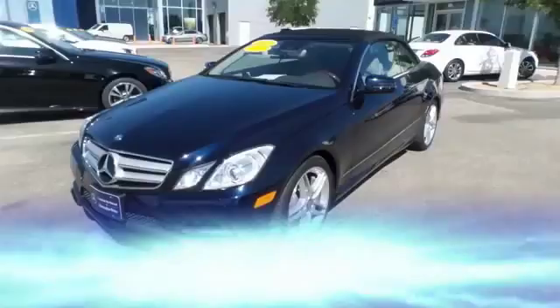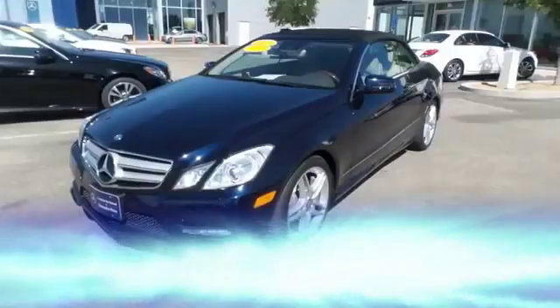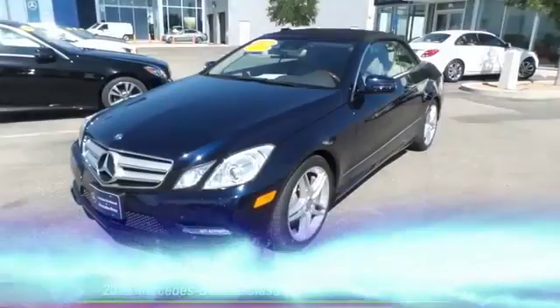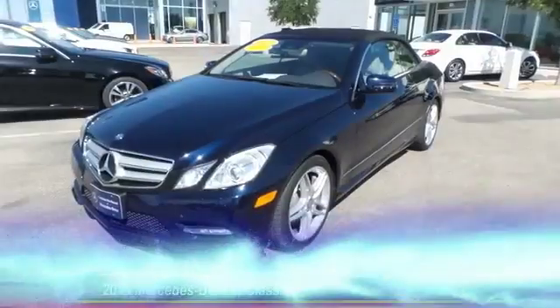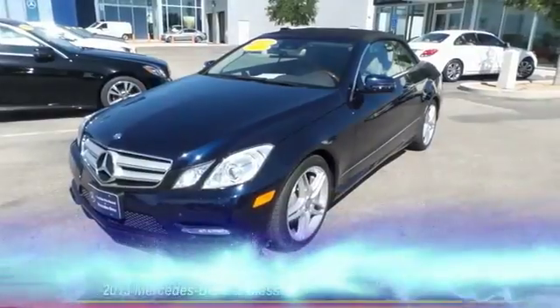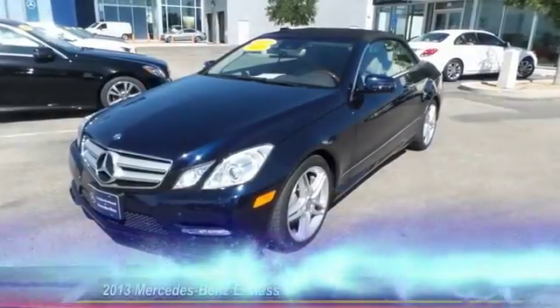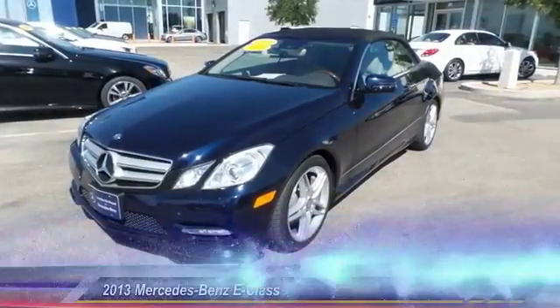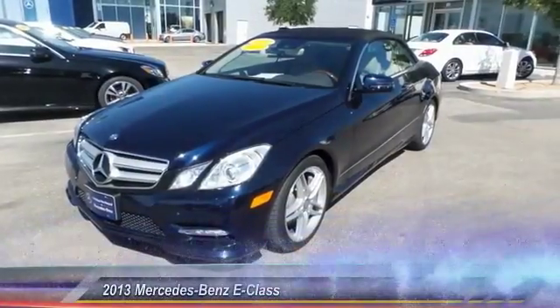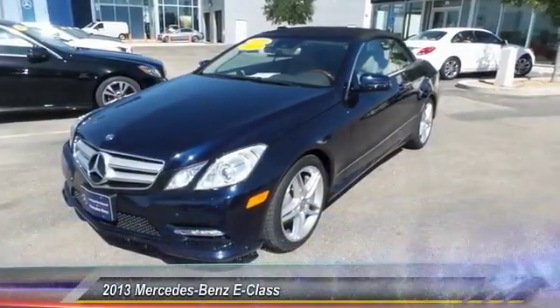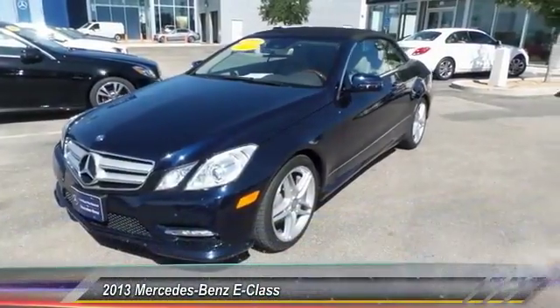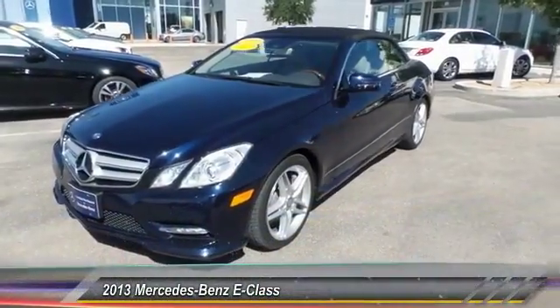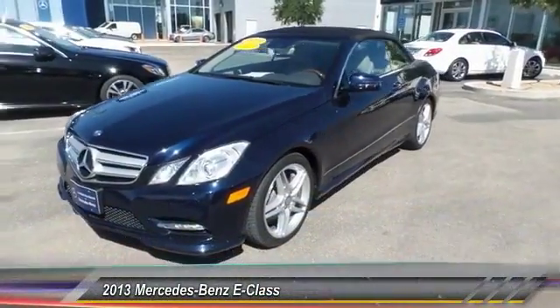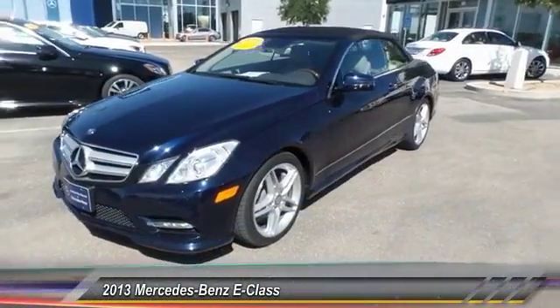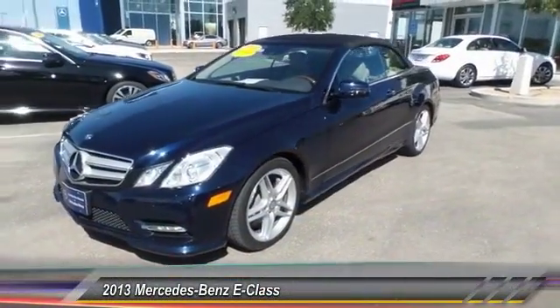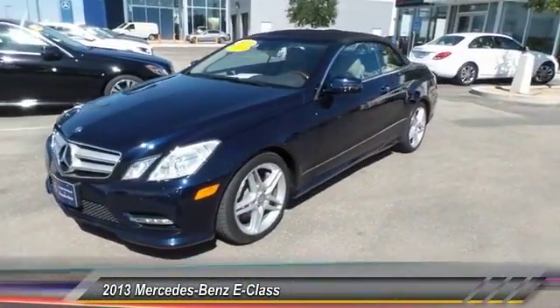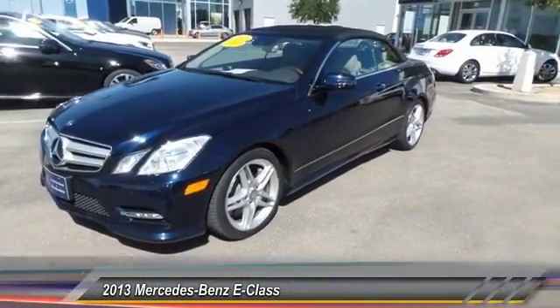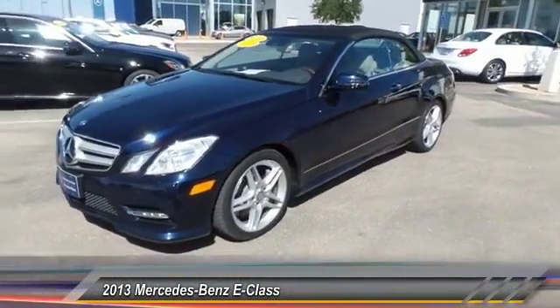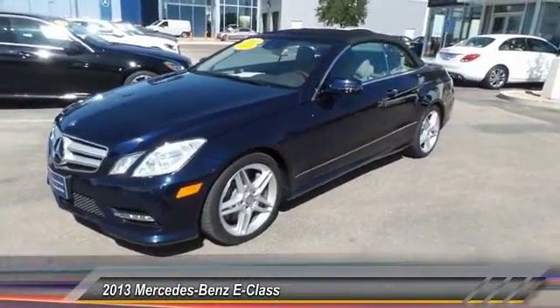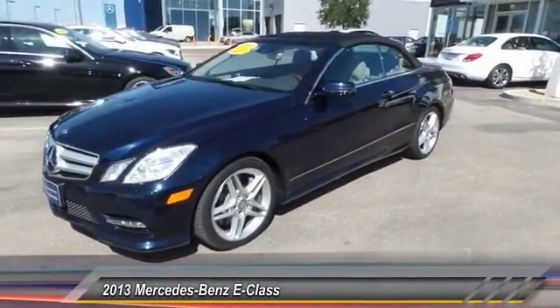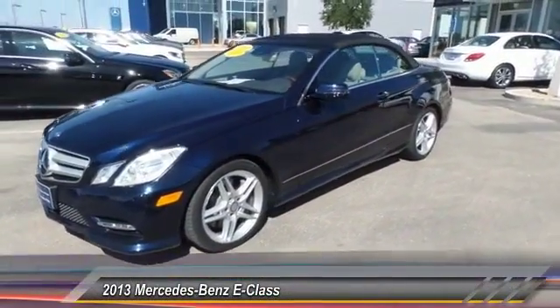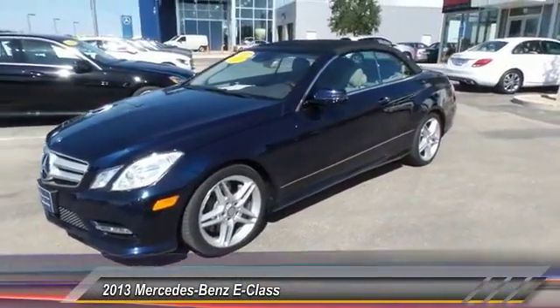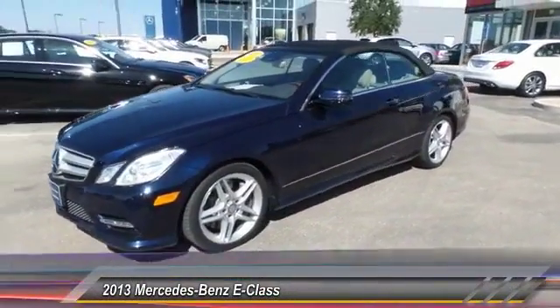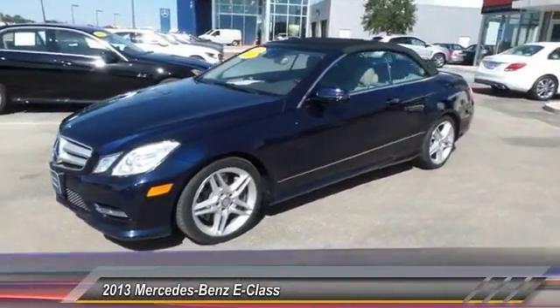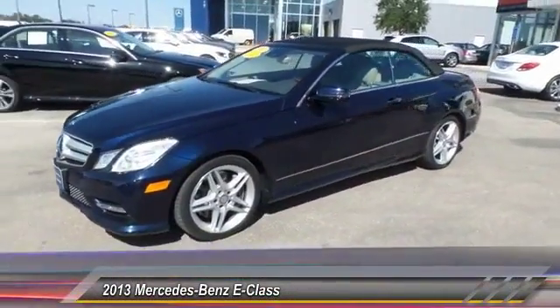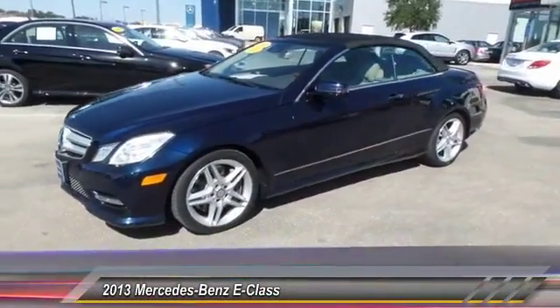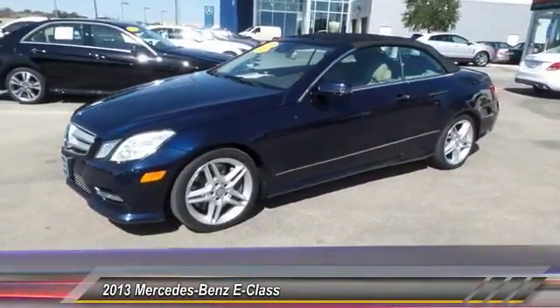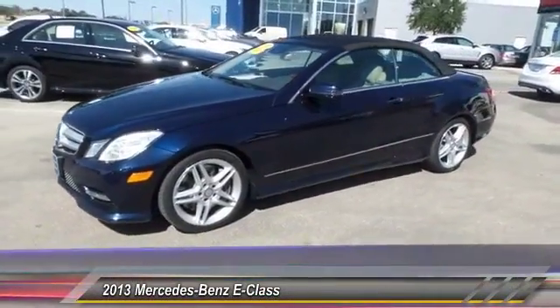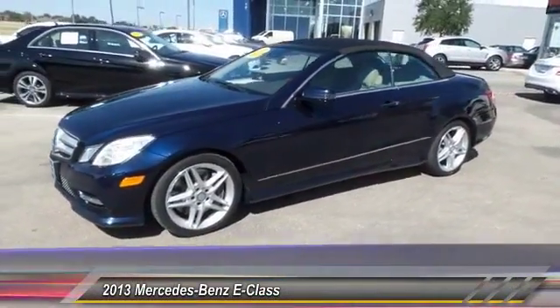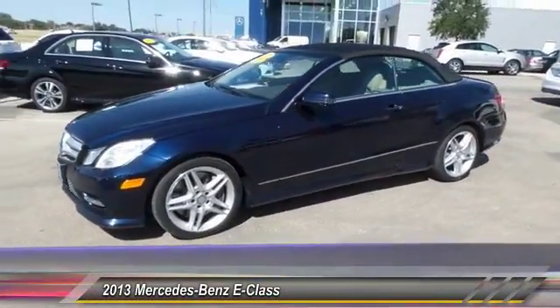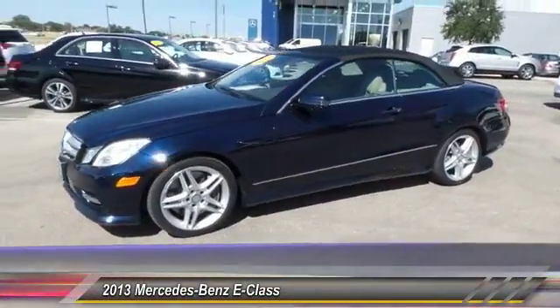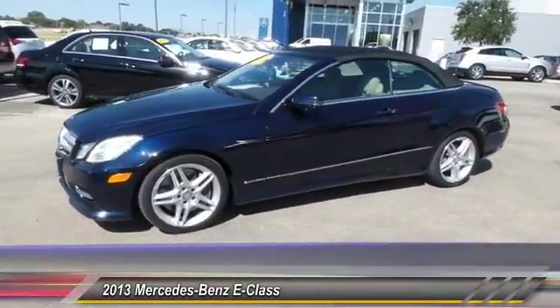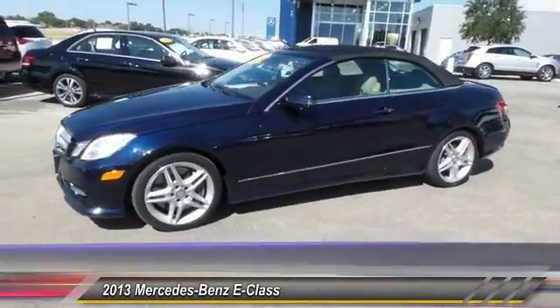The 2013 E-Class. Some predict the future. We prefer to build it.